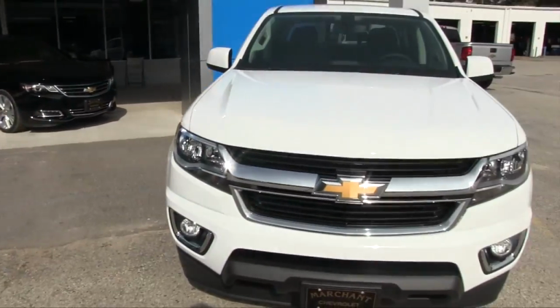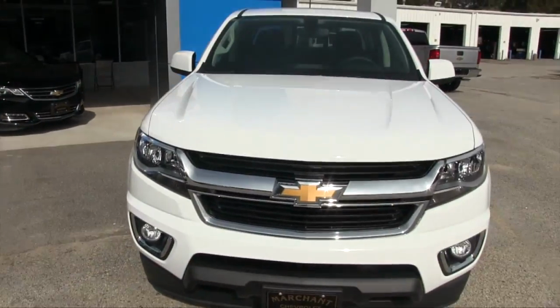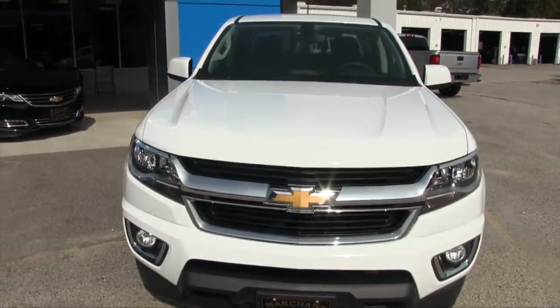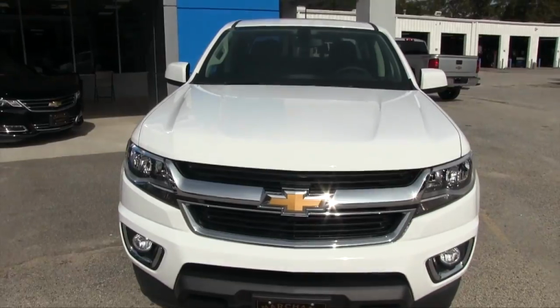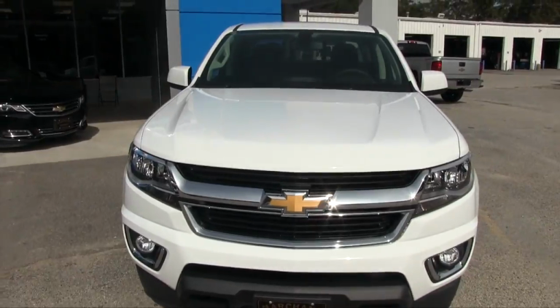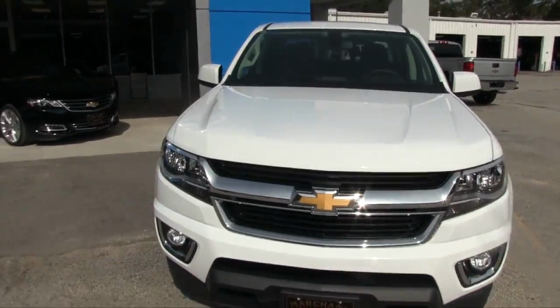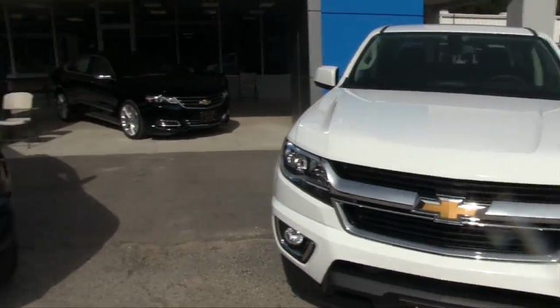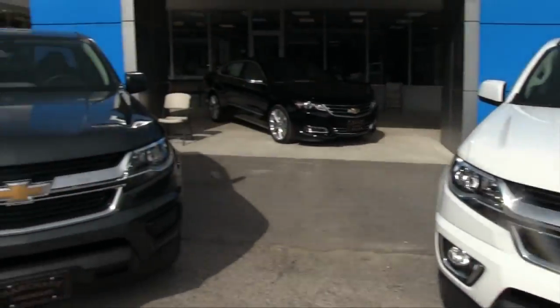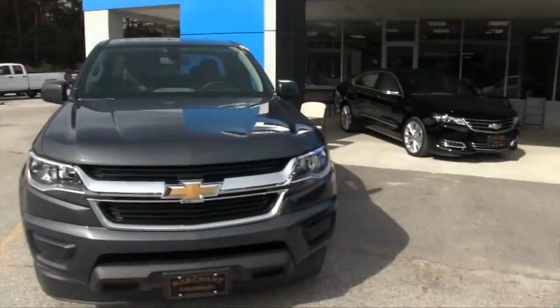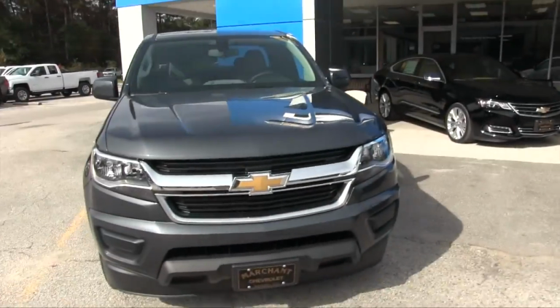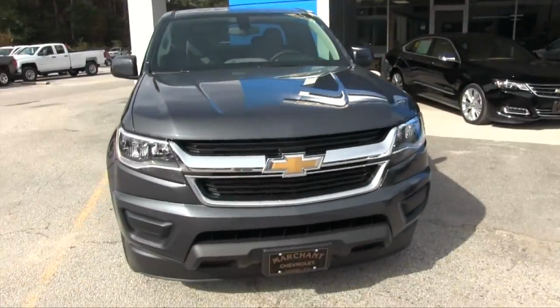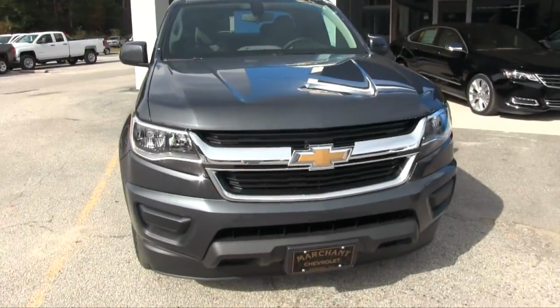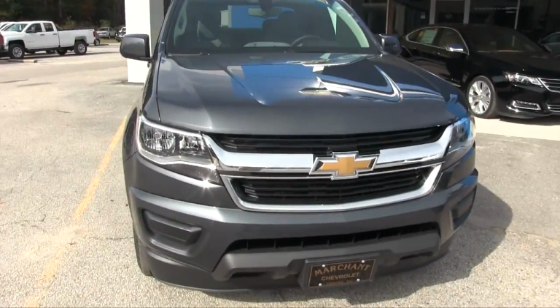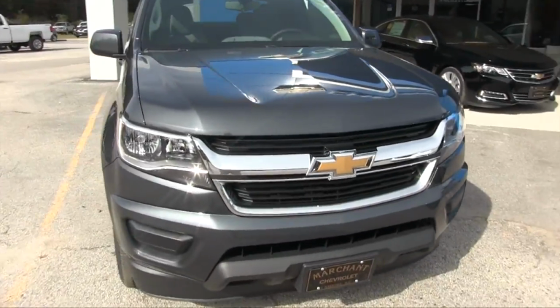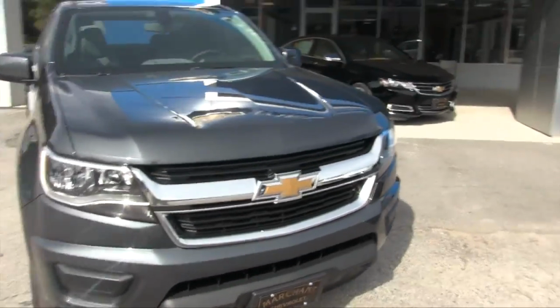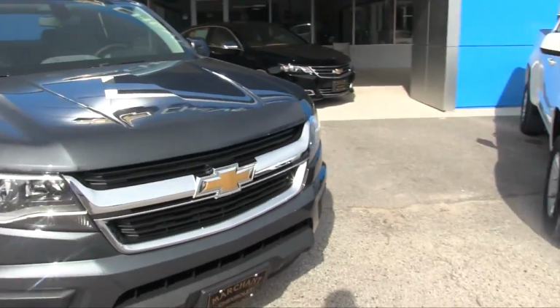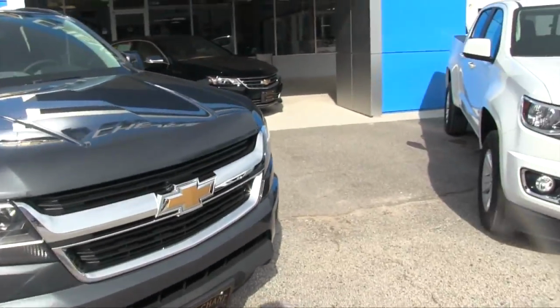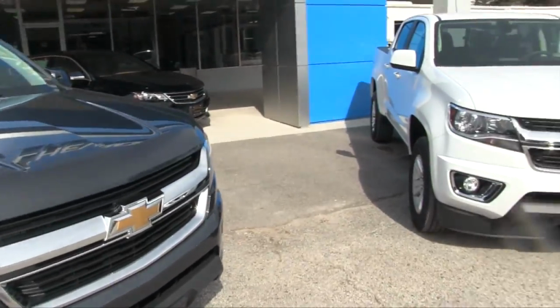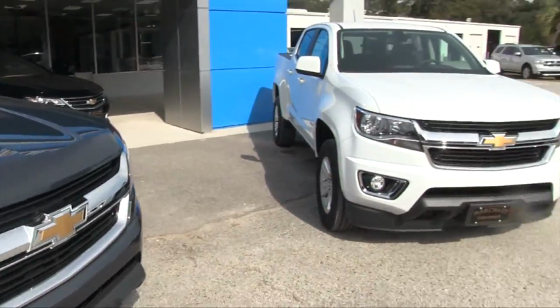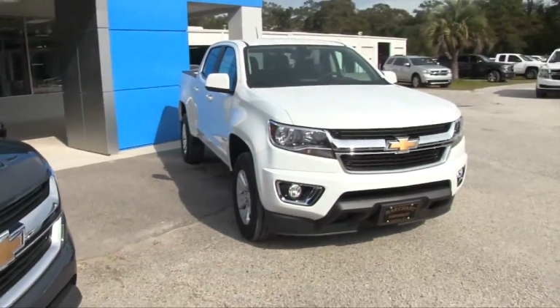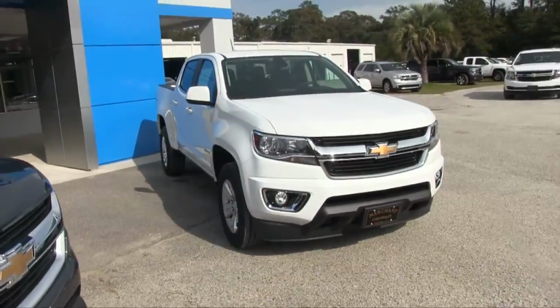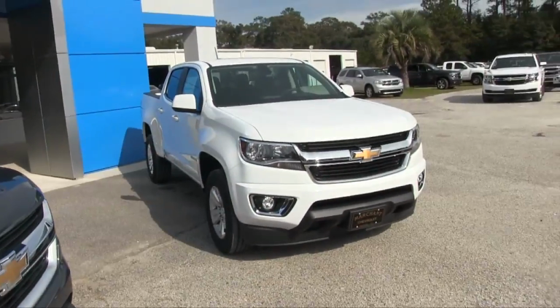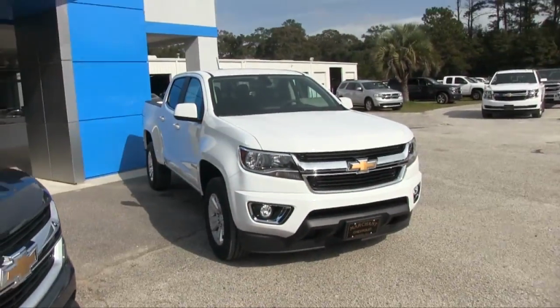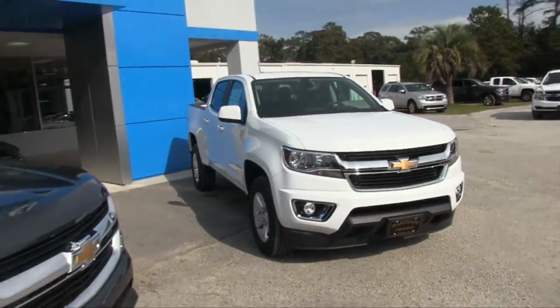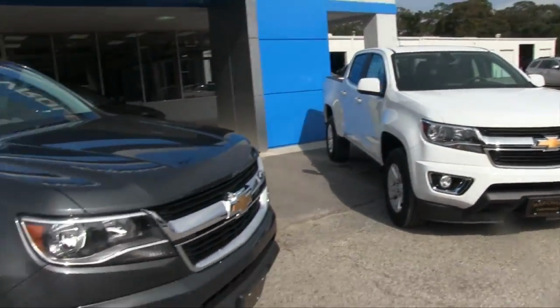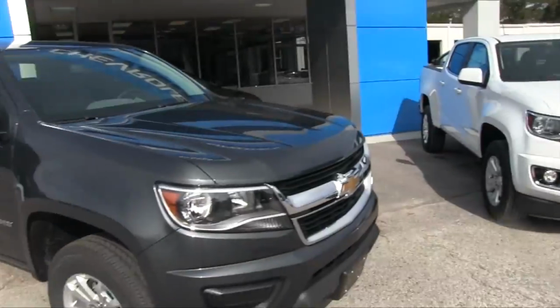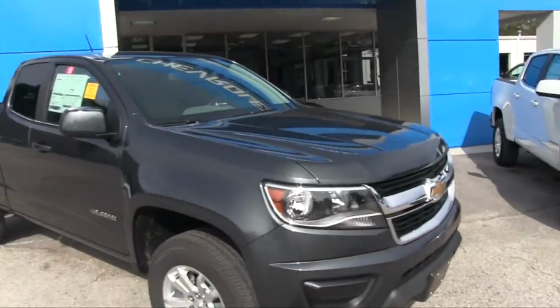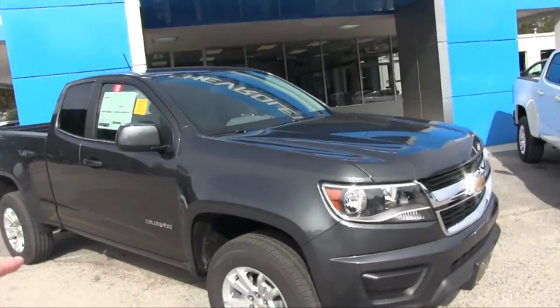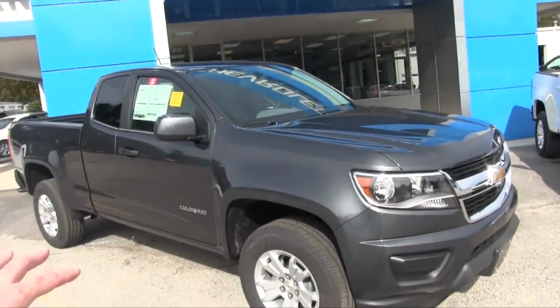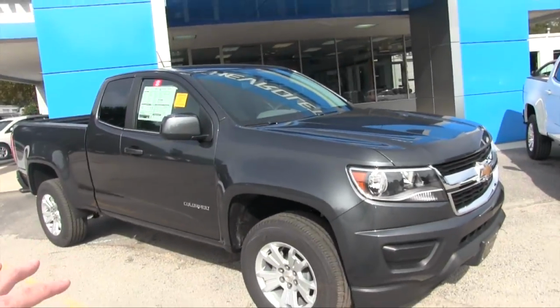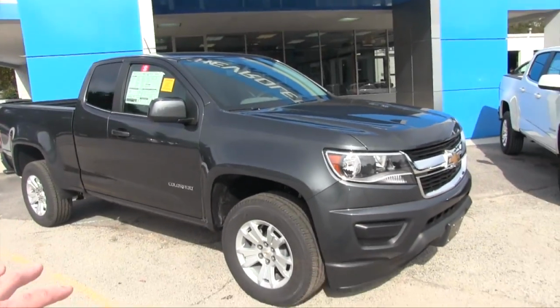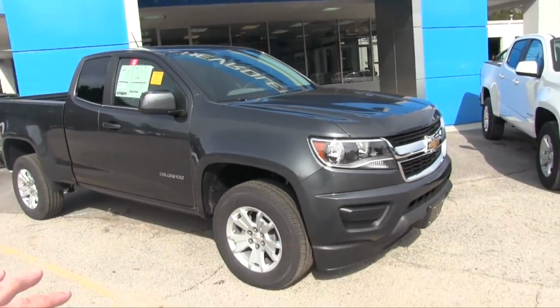We've got two of them right here to compare with — one is a full four-door in size, which is the white one over there, and this one has an extended cab.